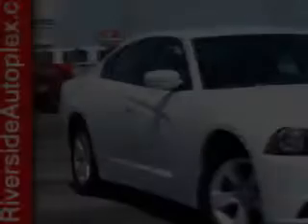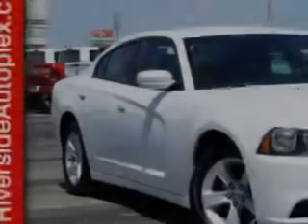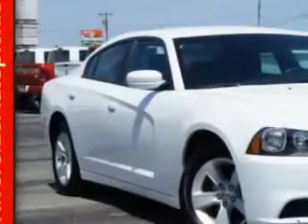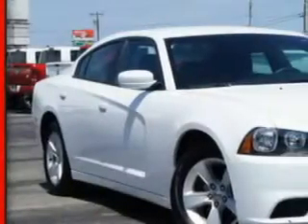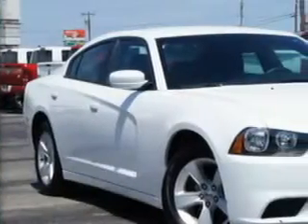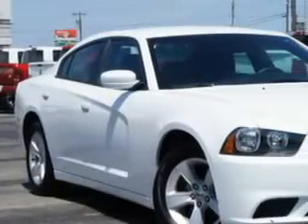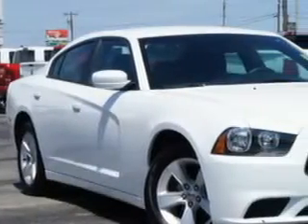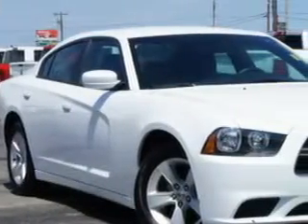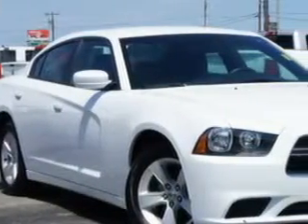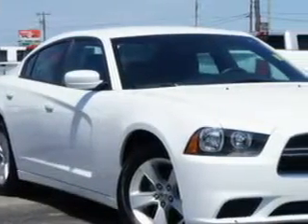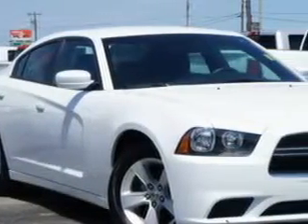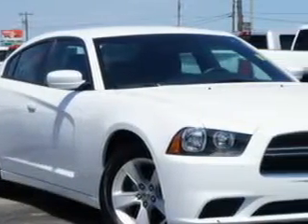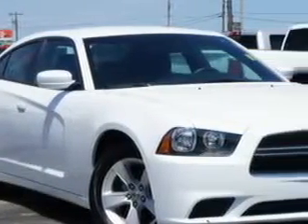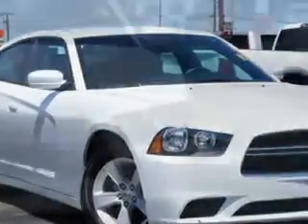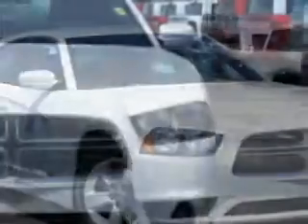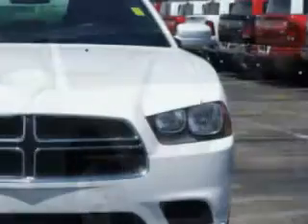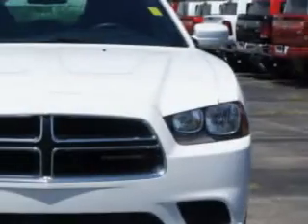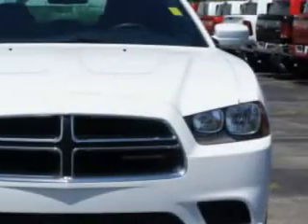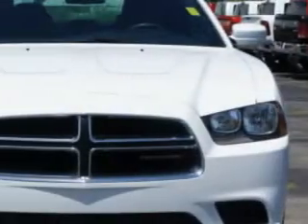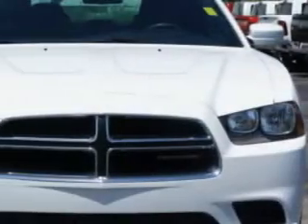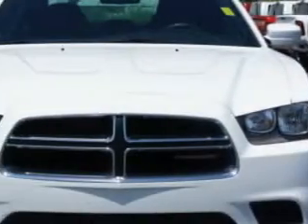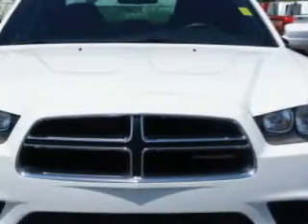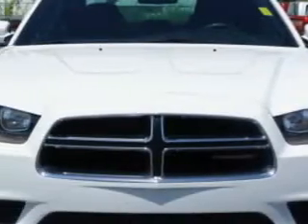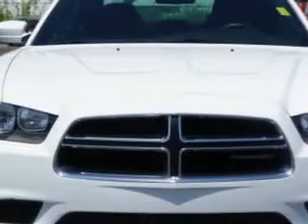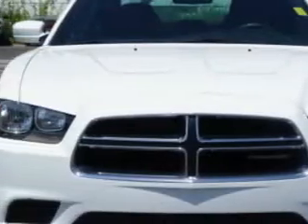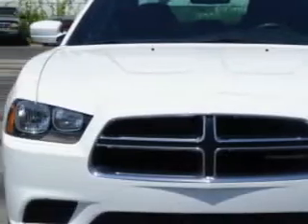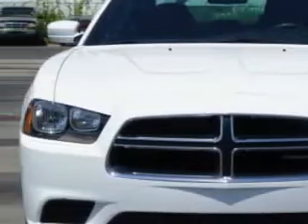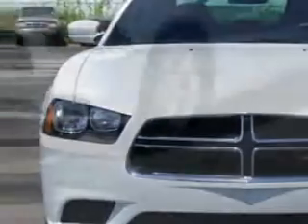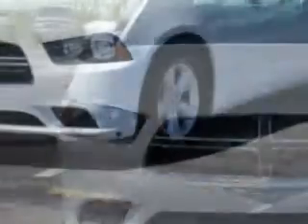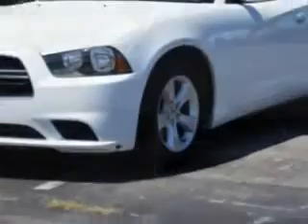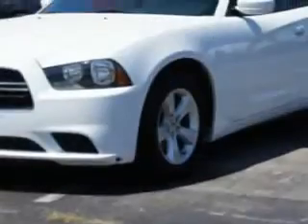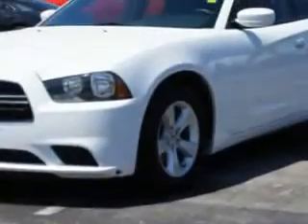You will love this bright white clear coat 2013 Dodge Charger, equipped with a 6-cylinder engine and an automatic transmission.